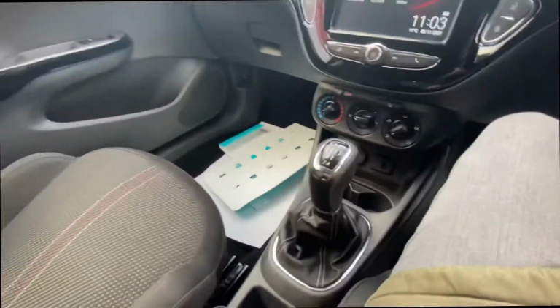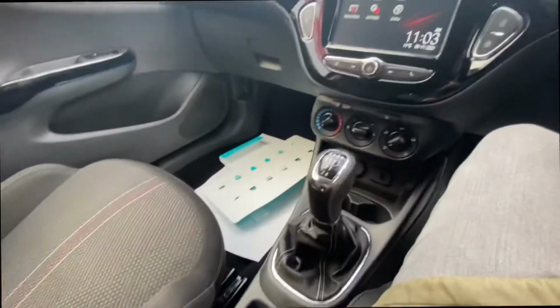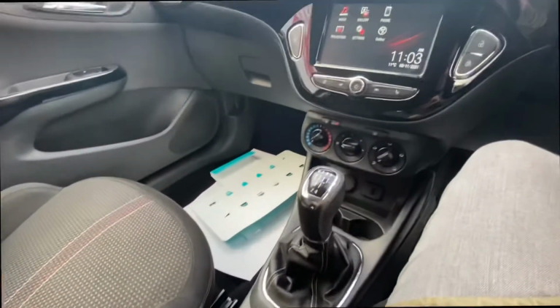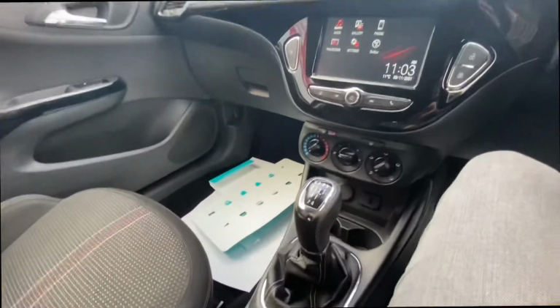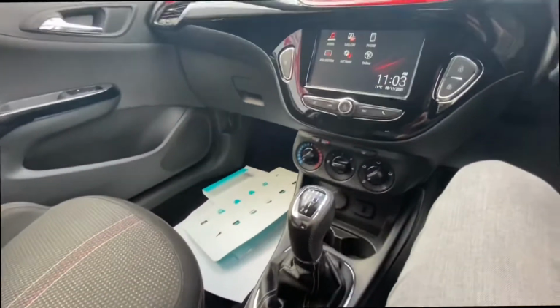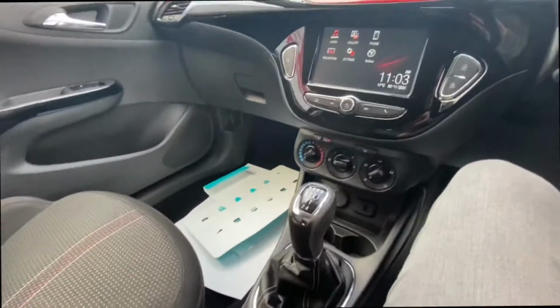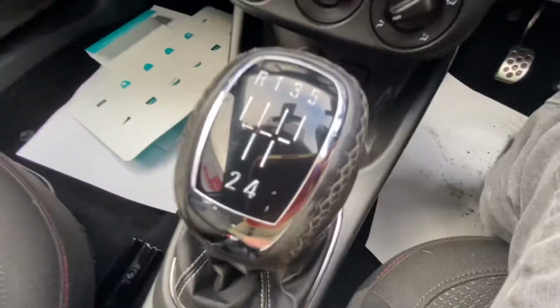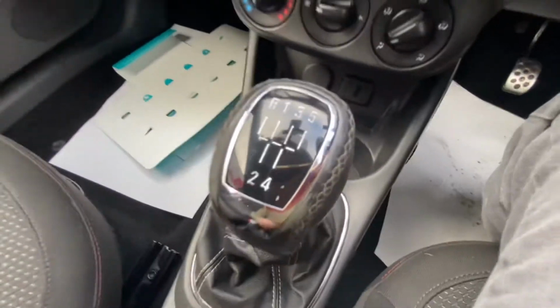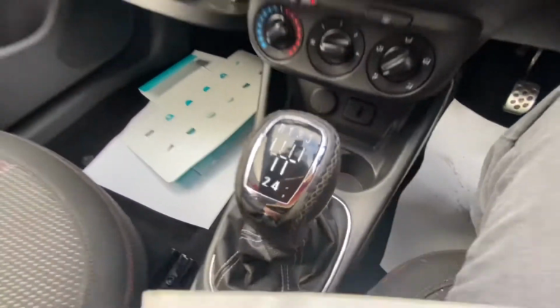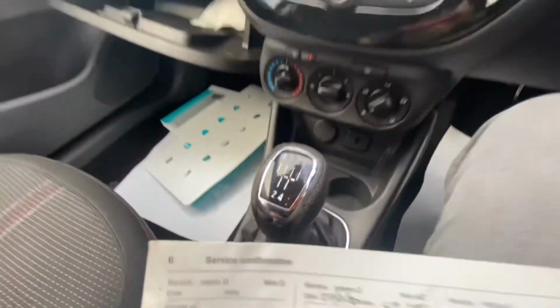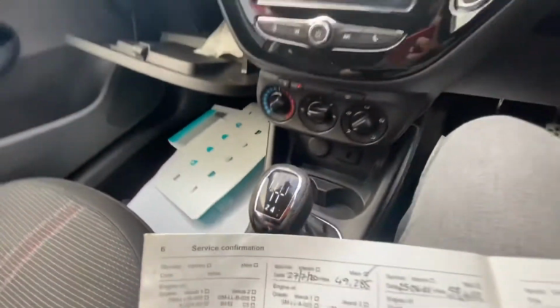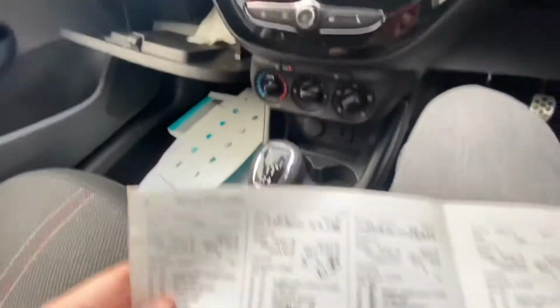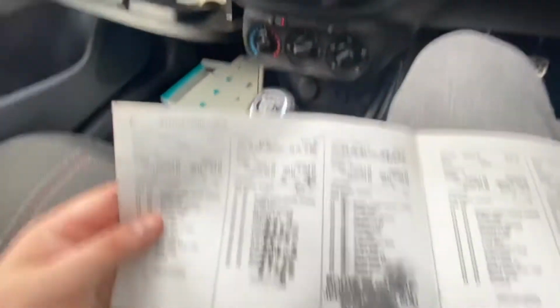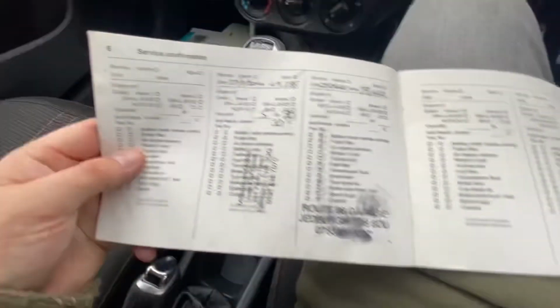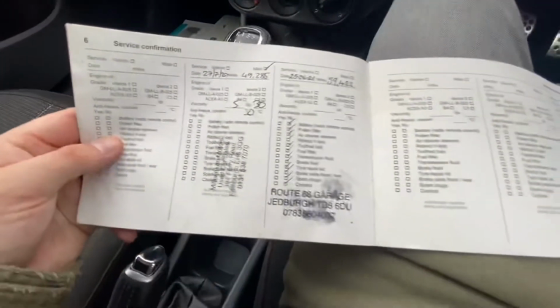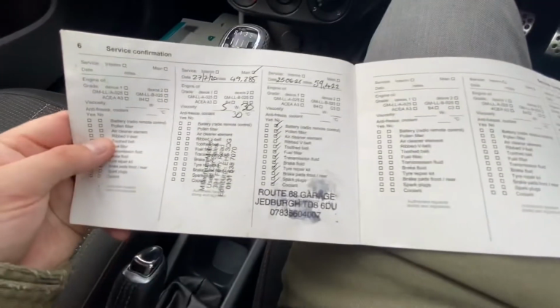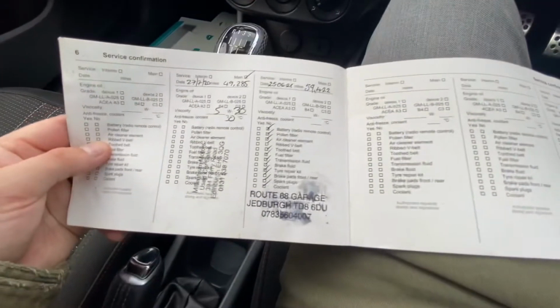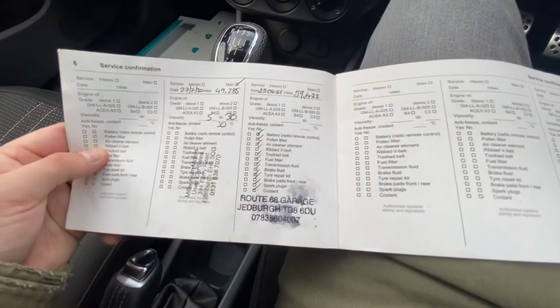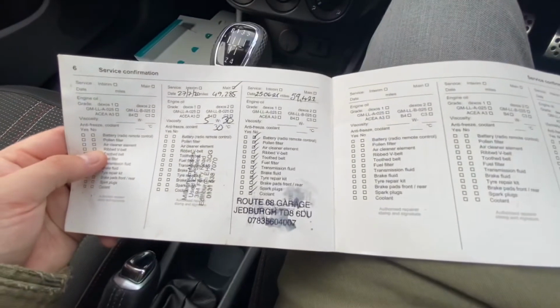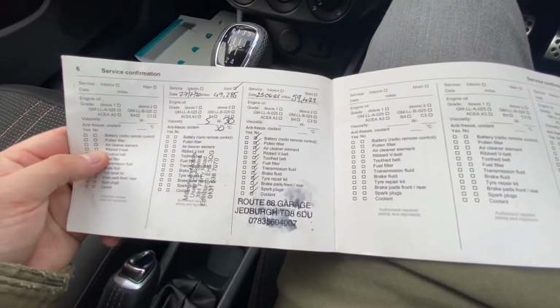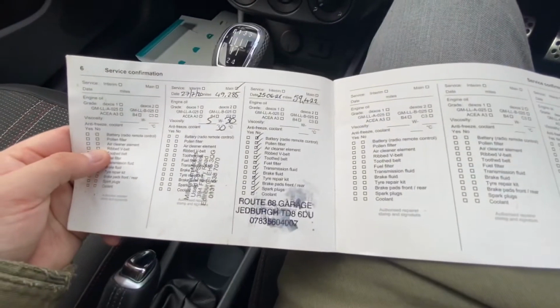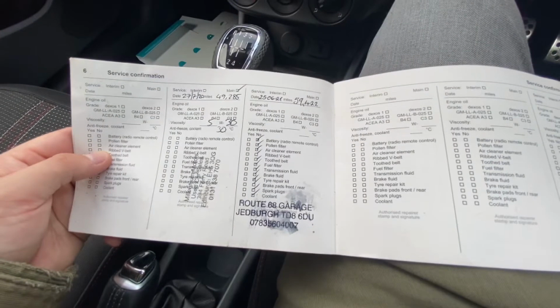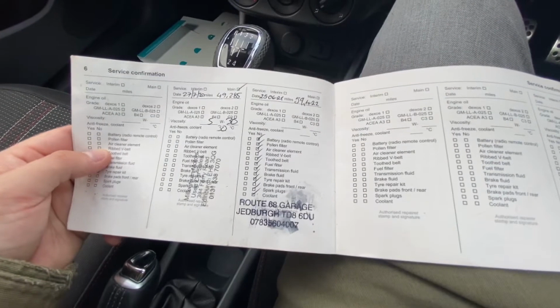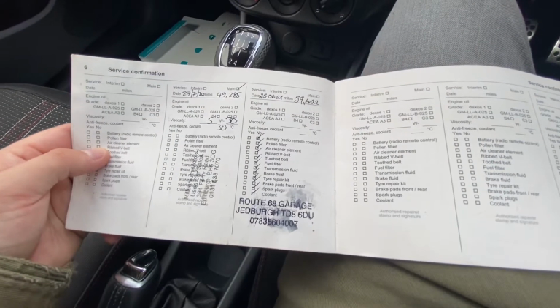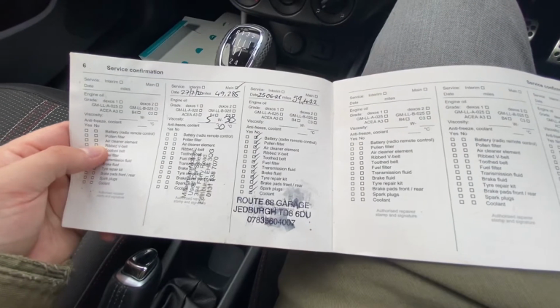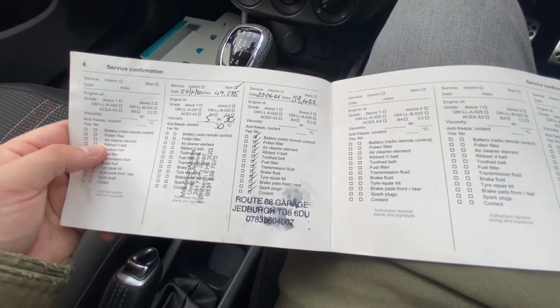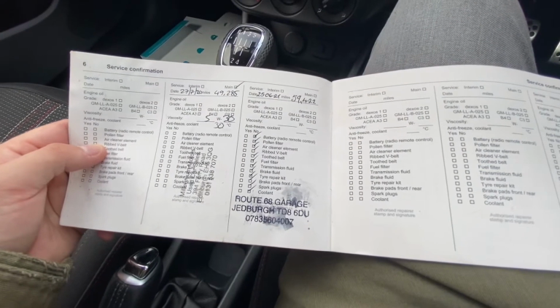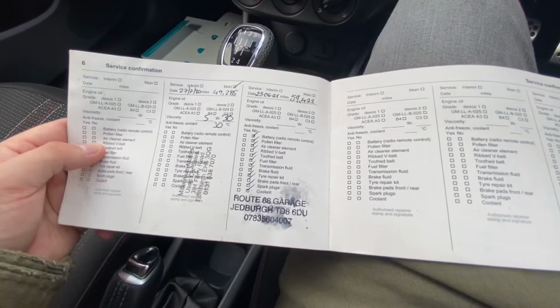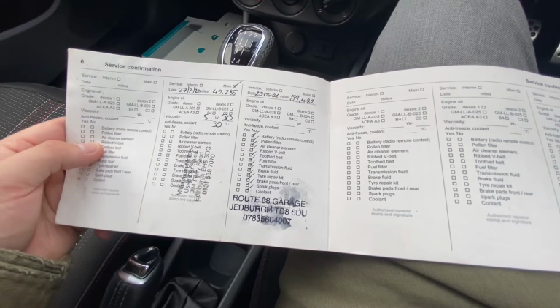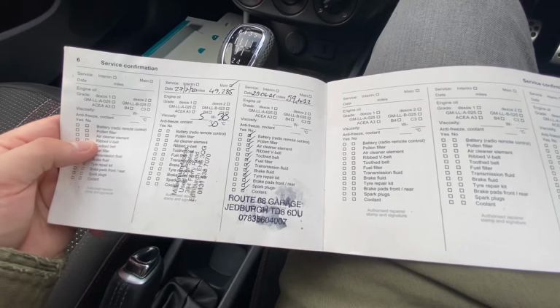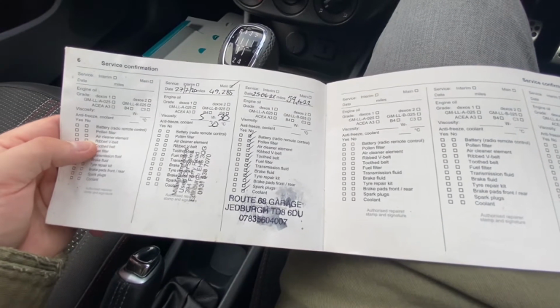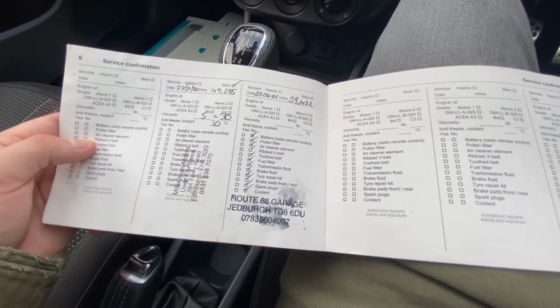I'll show you the service book now — there's the stamp there for 2021.